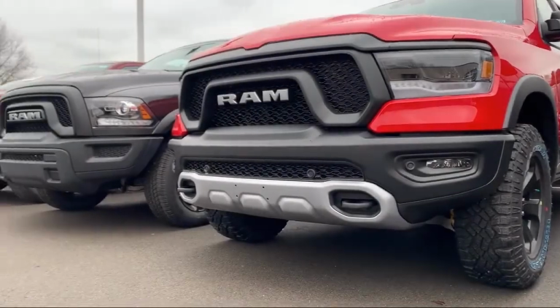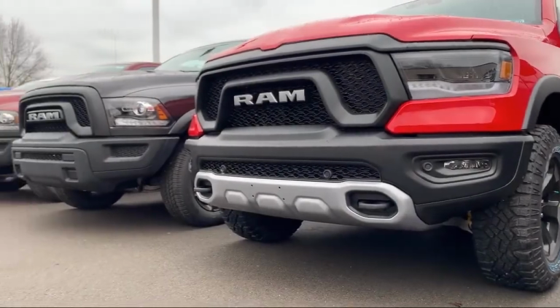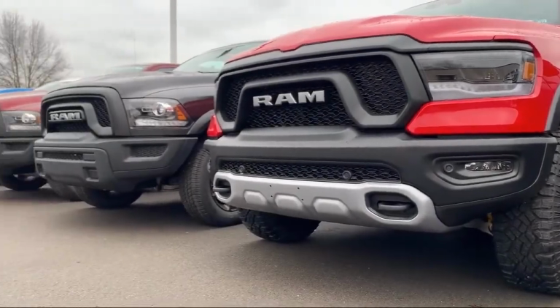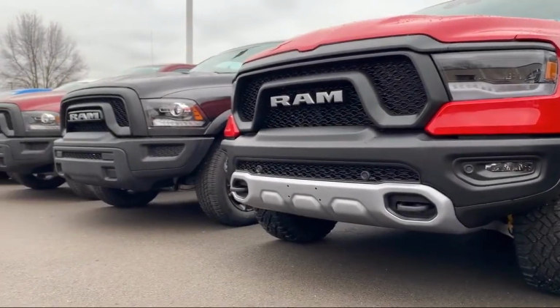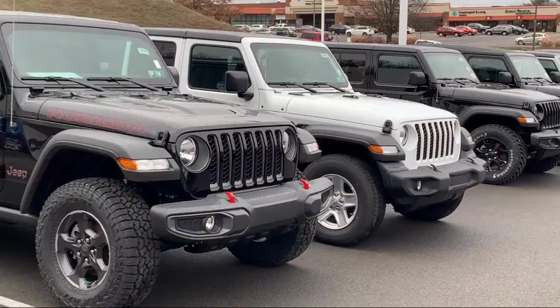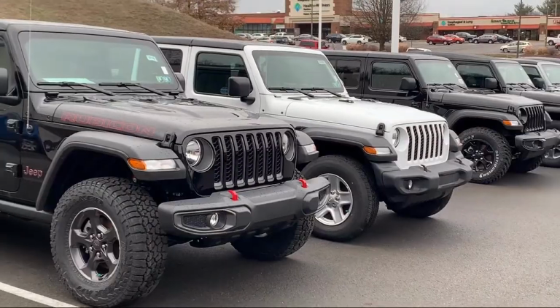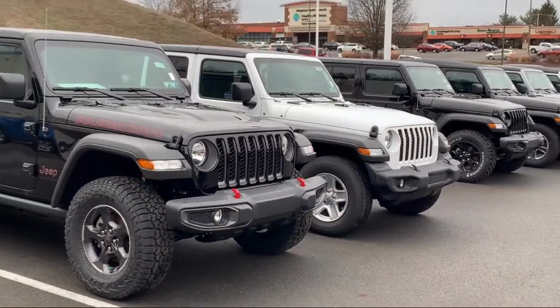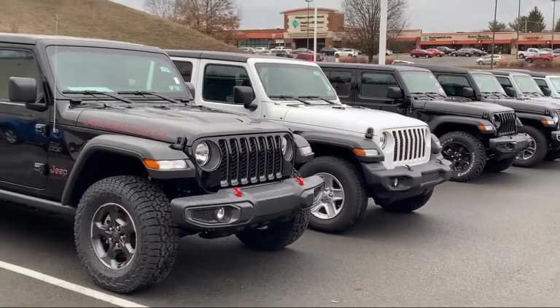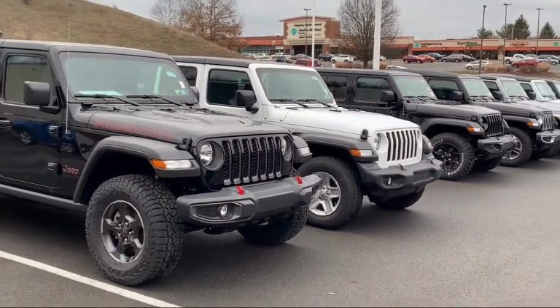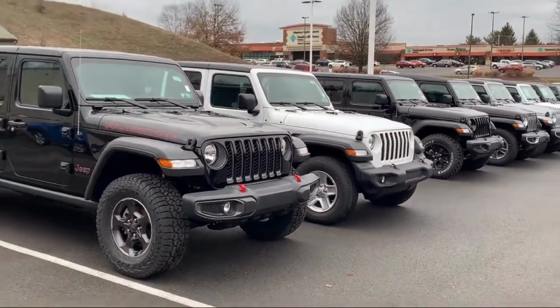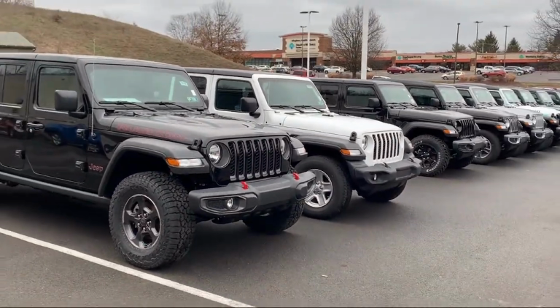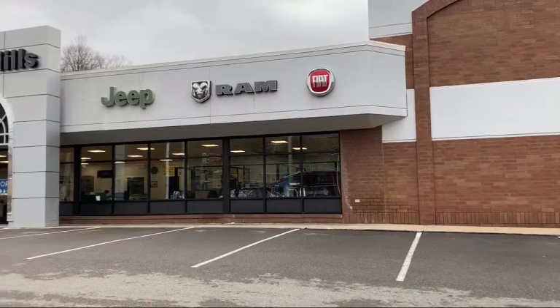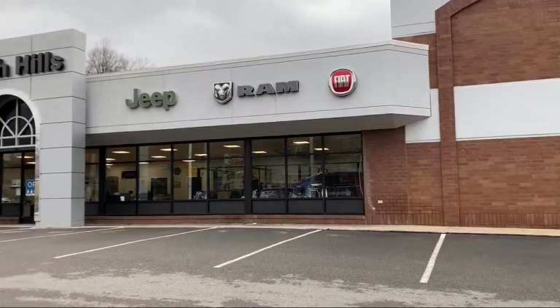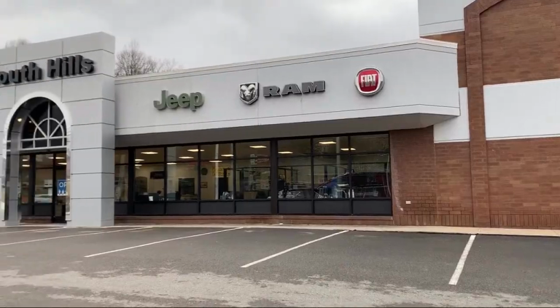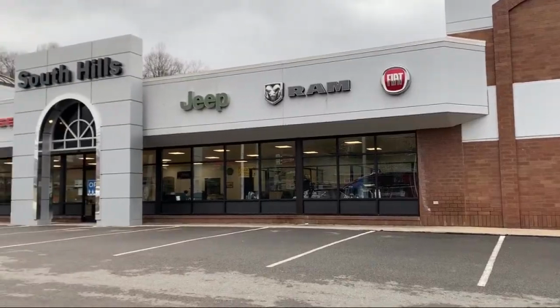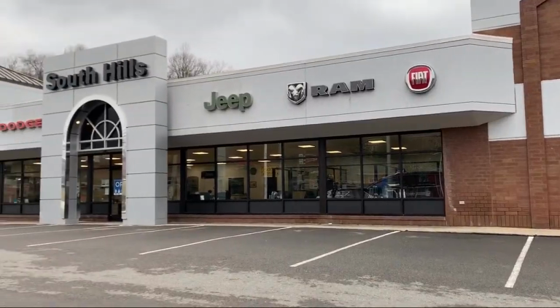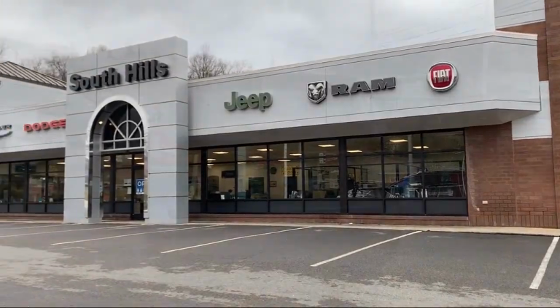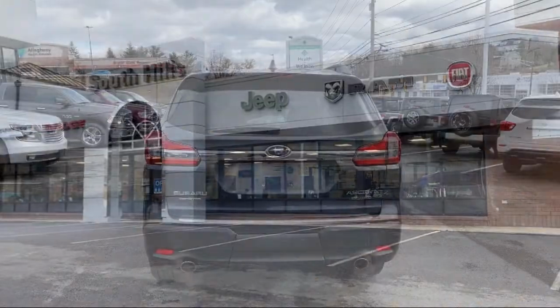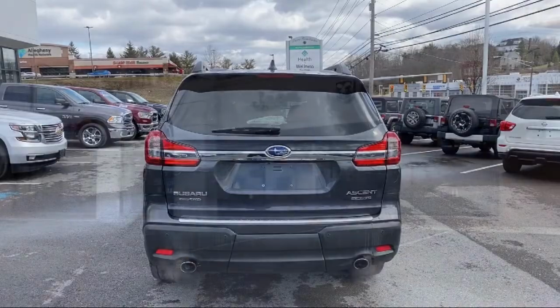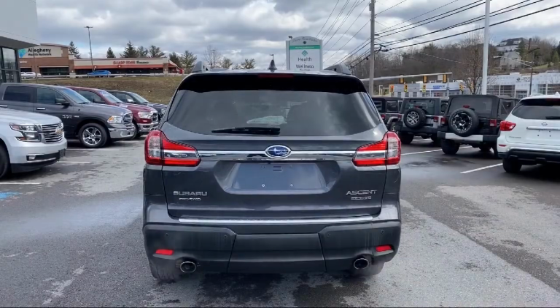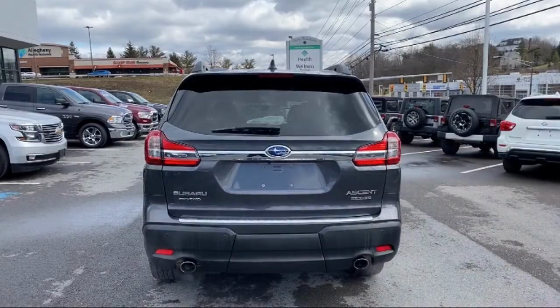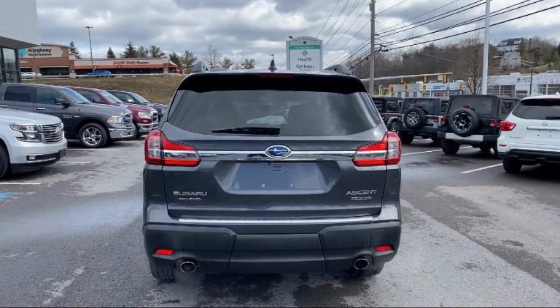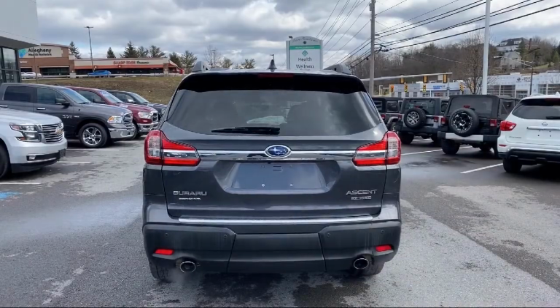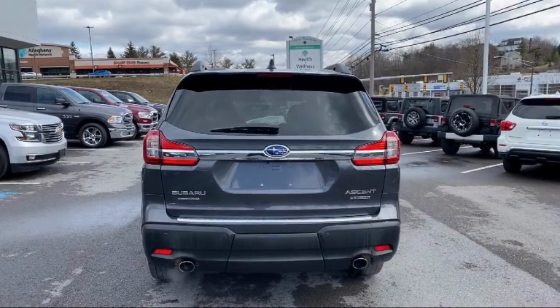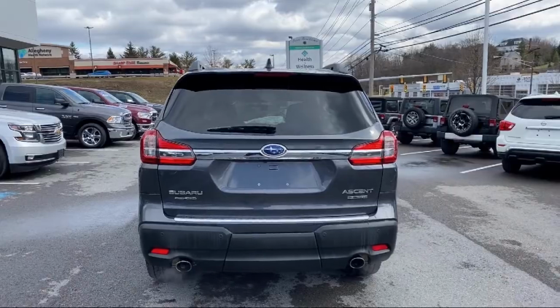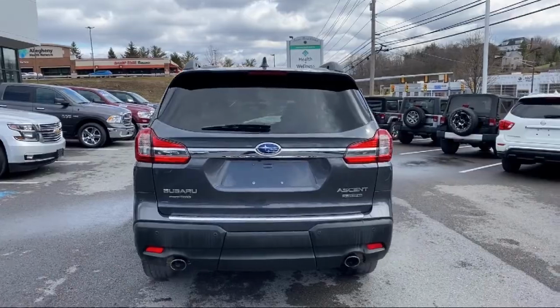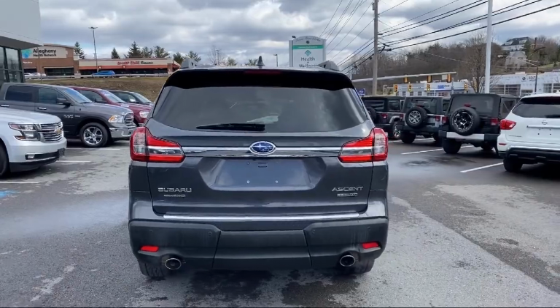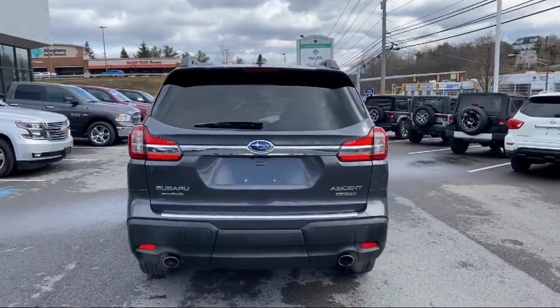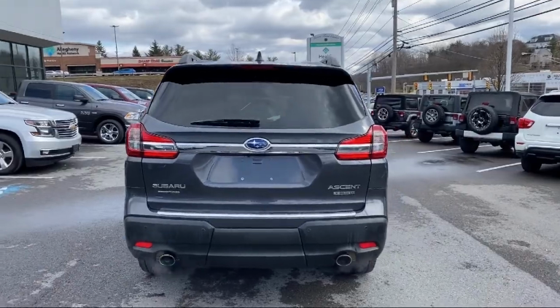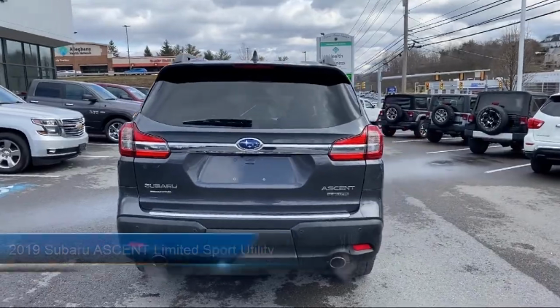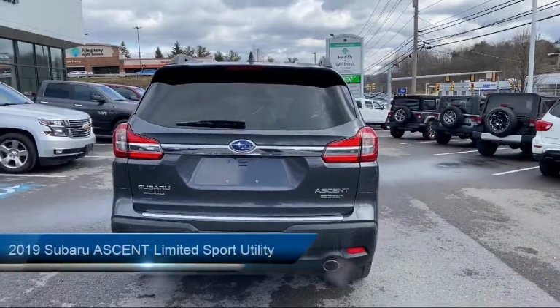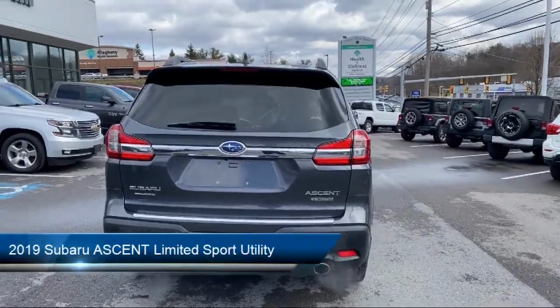Welcome to South Hills Chrysler Dodge Jeep Ram, and here's a look at another one of our great vehicles from our inventory.